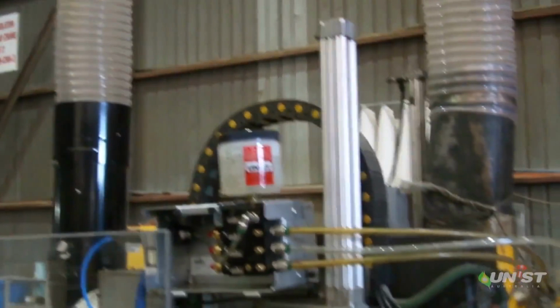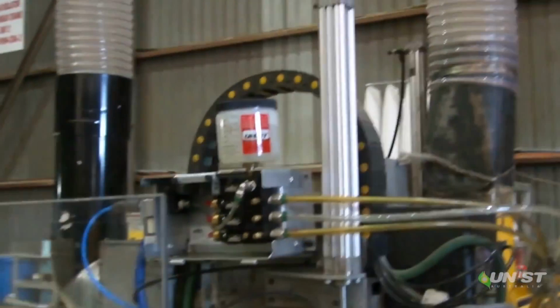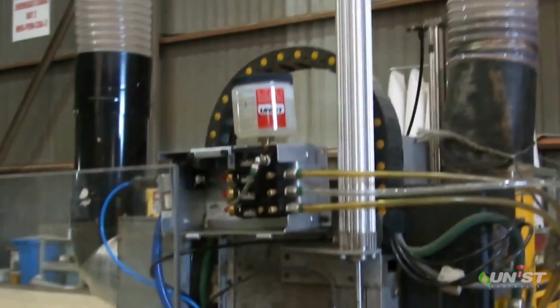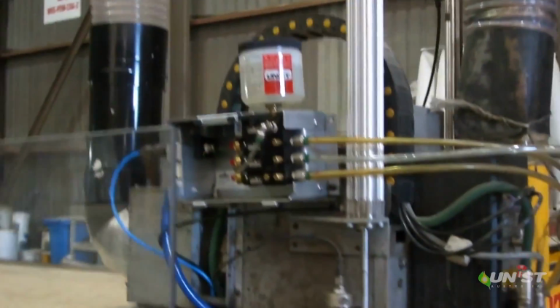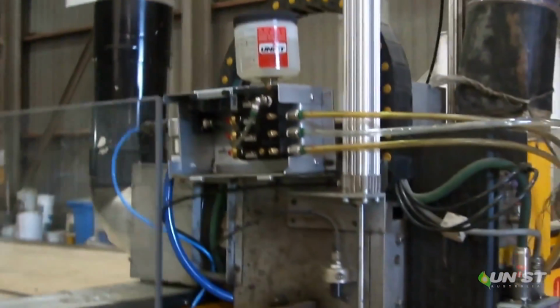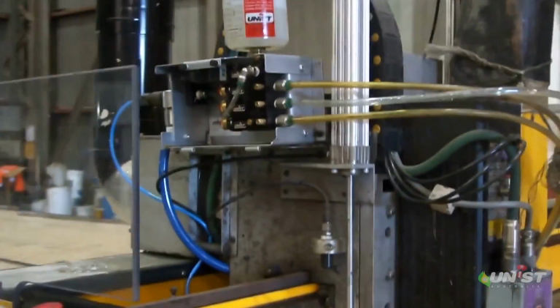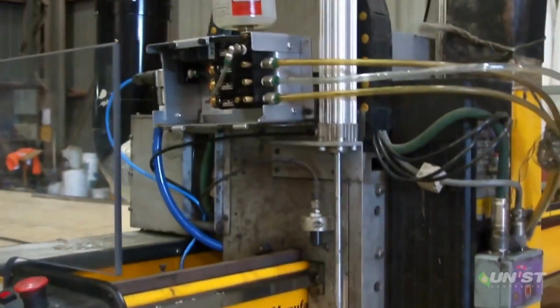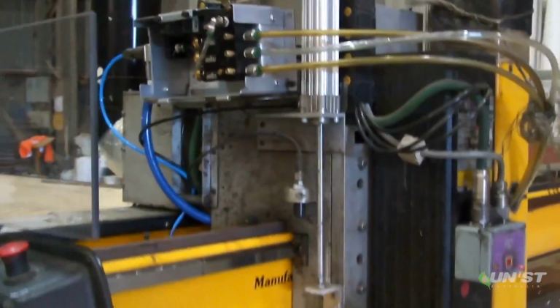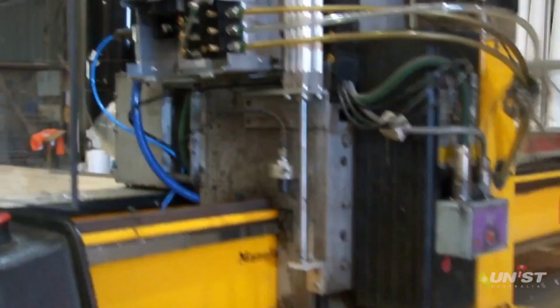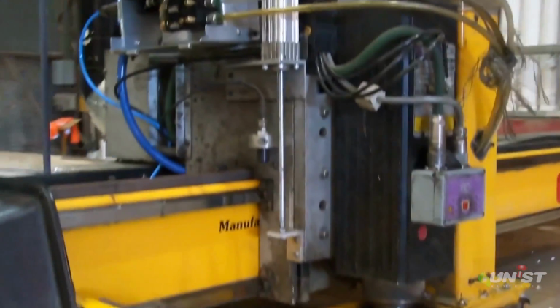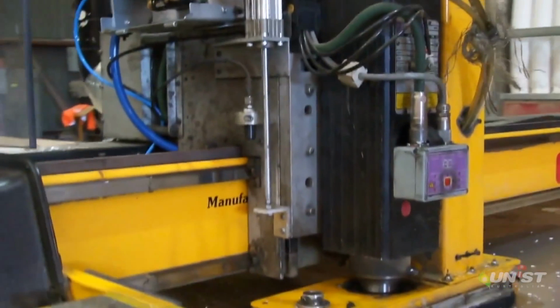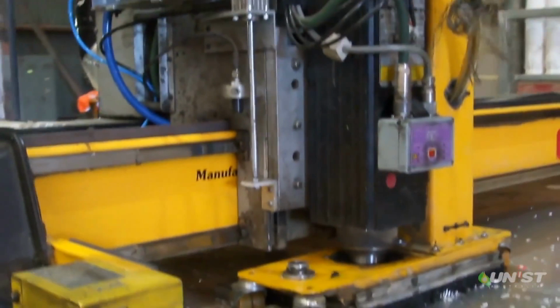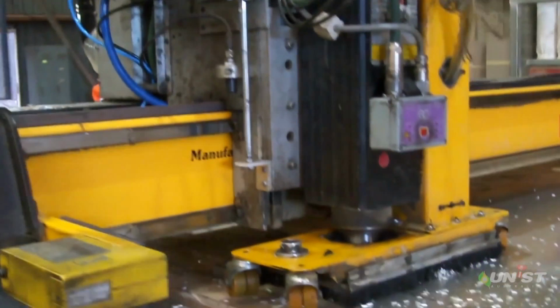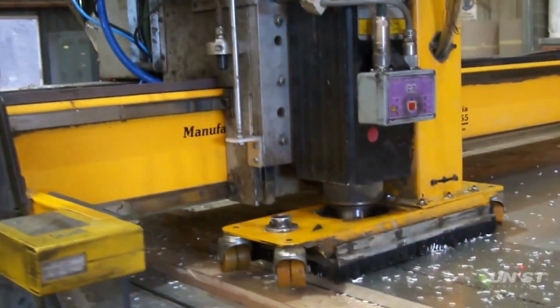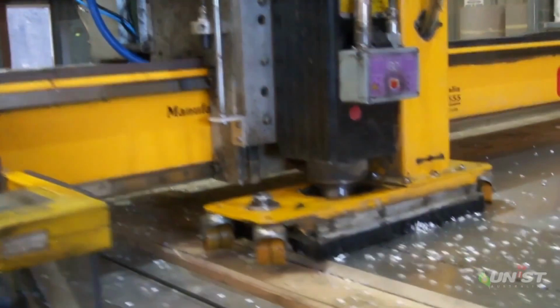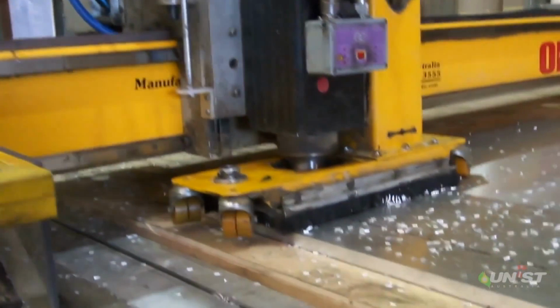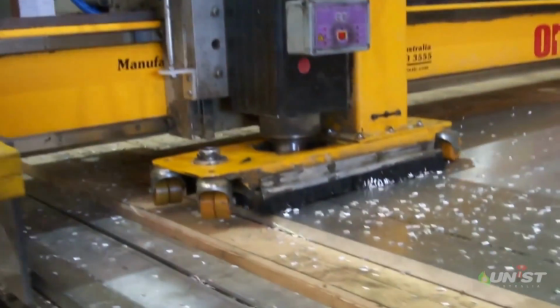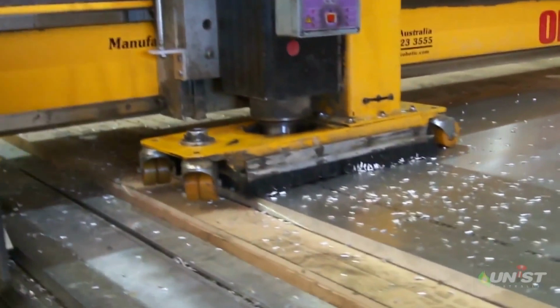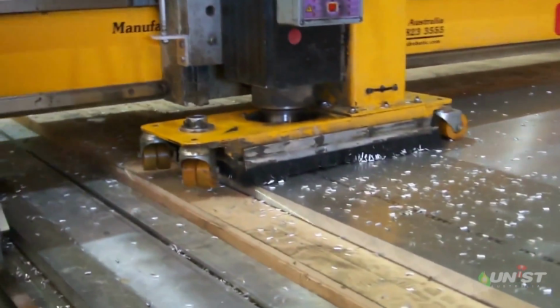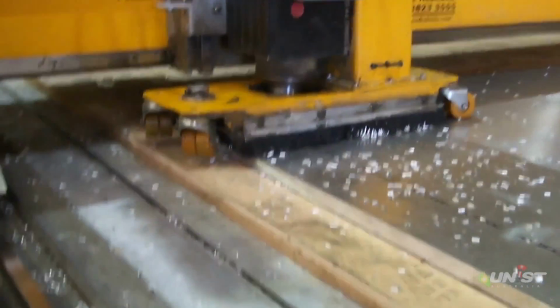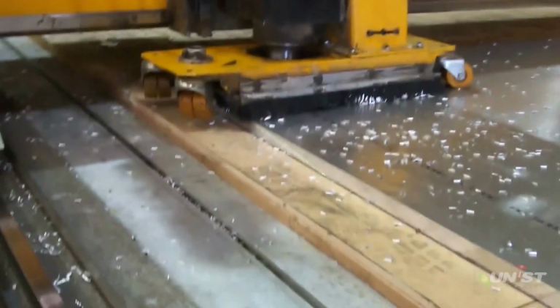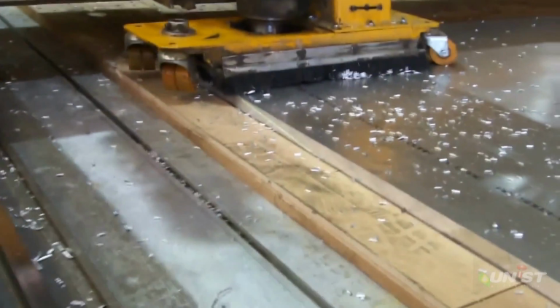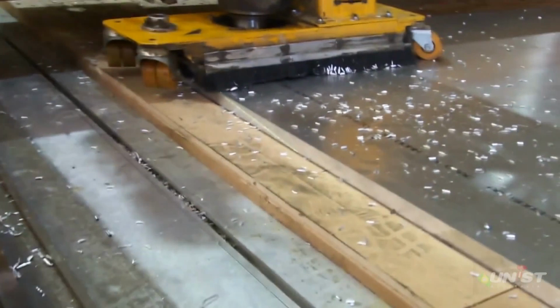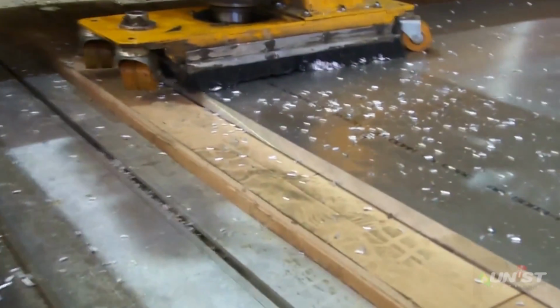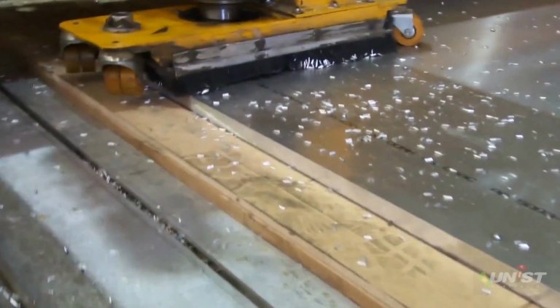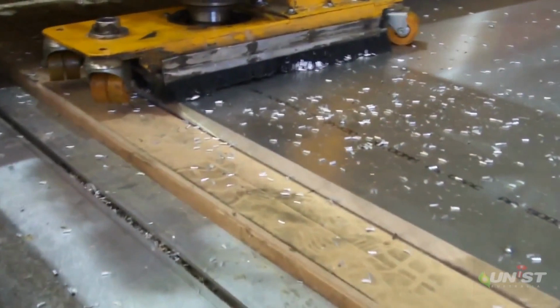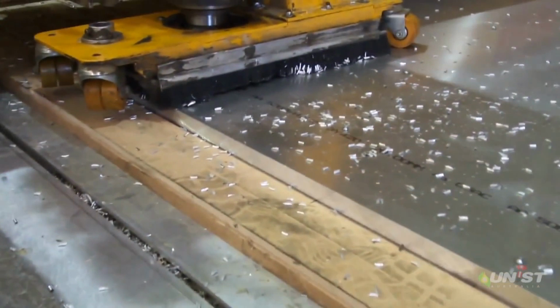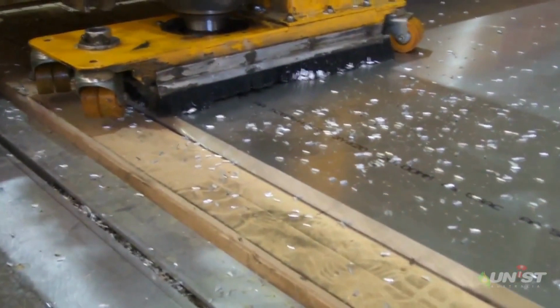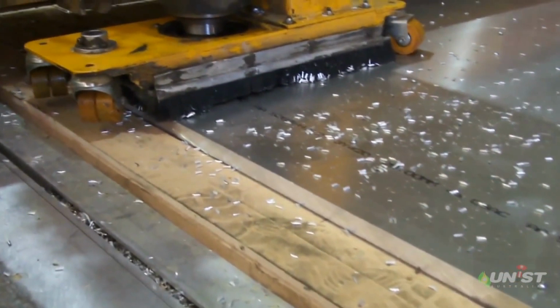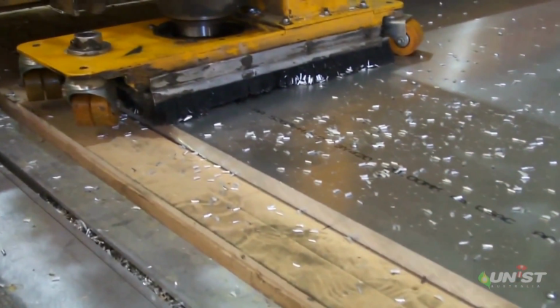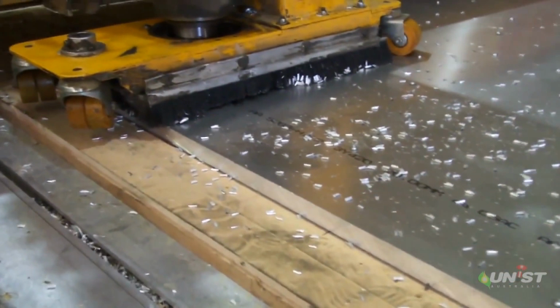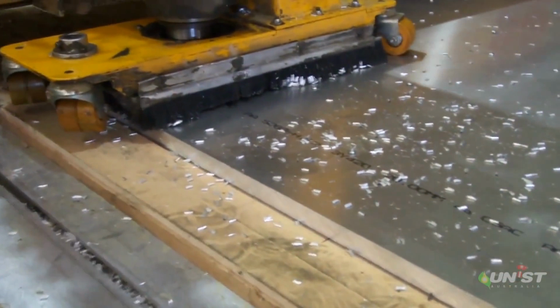Clean — no more messy slip hazards from excess coolant oozing down machines and walkways.